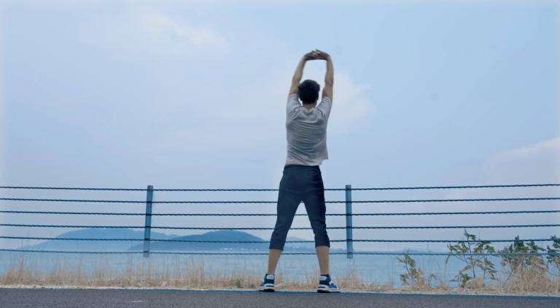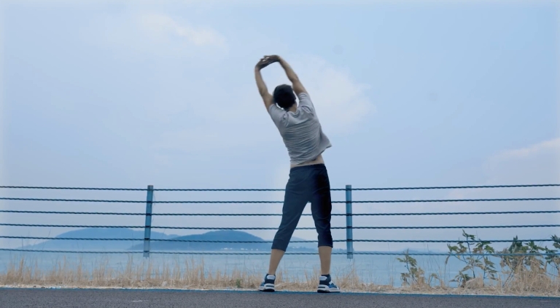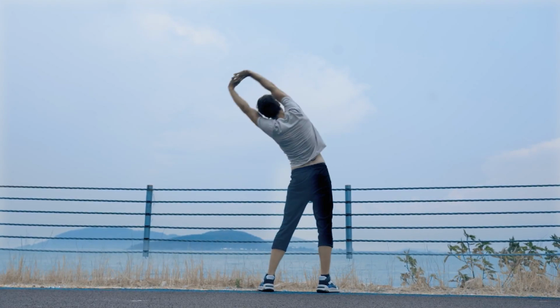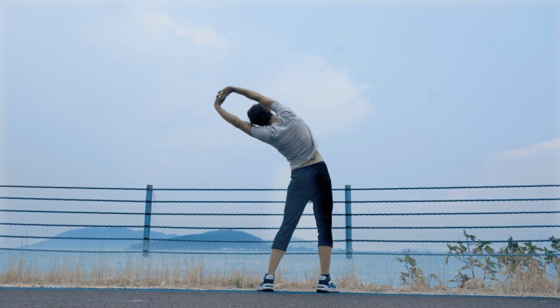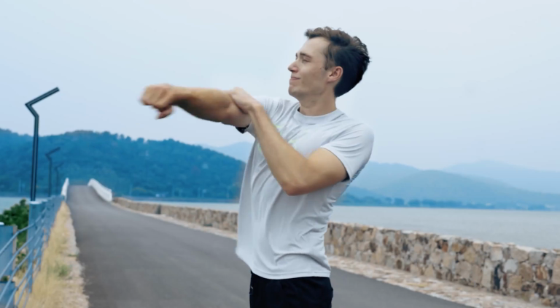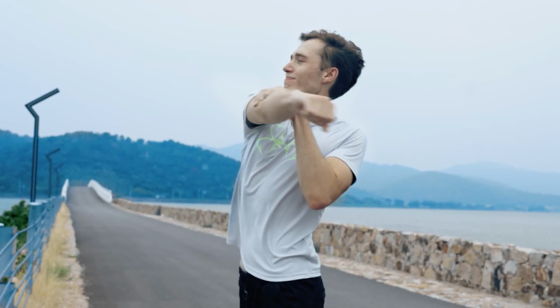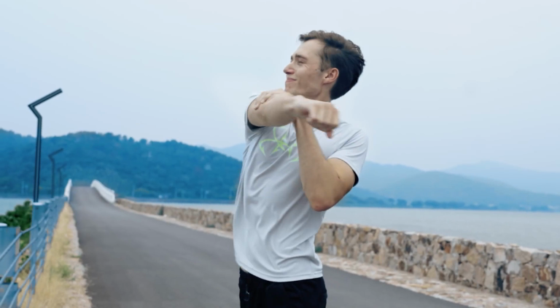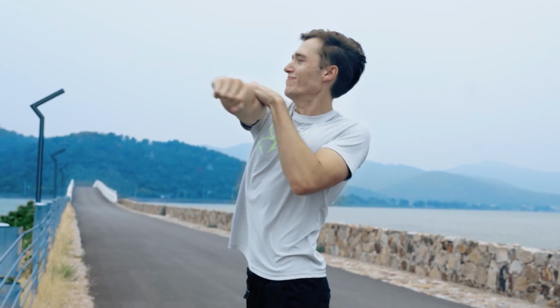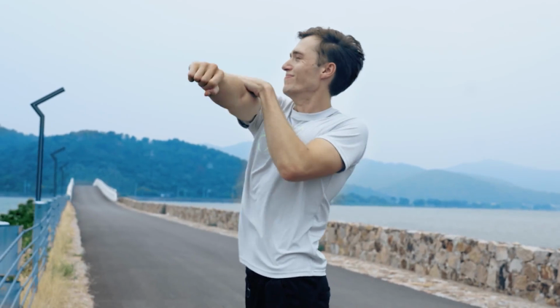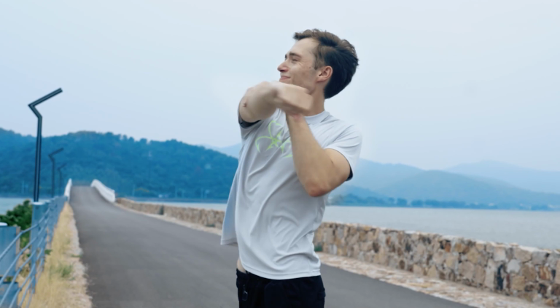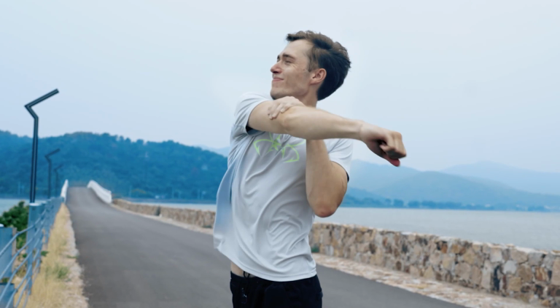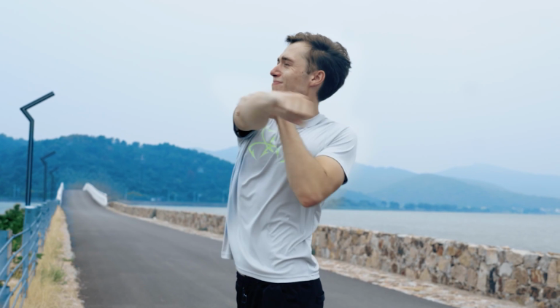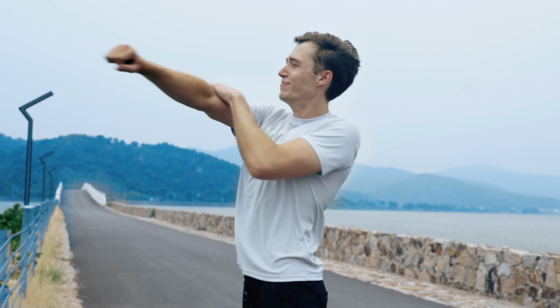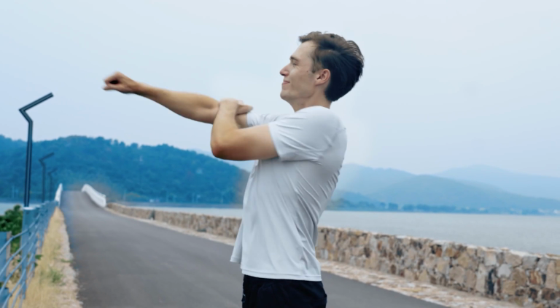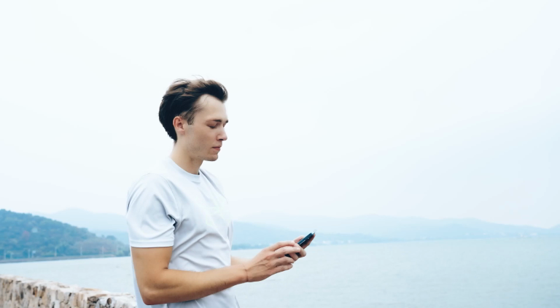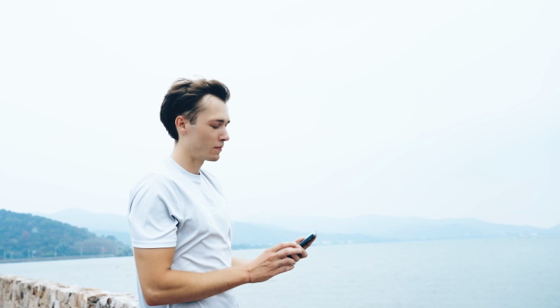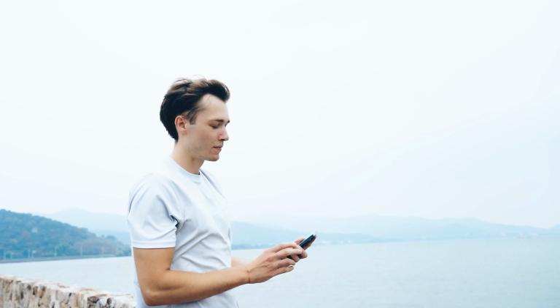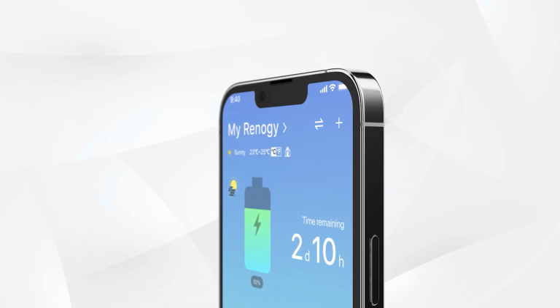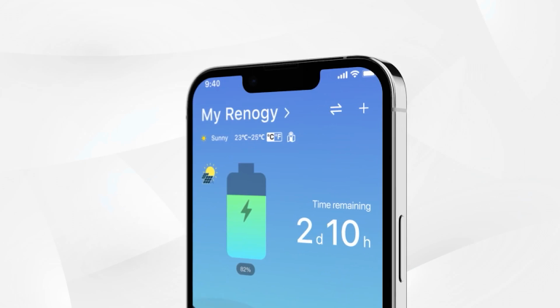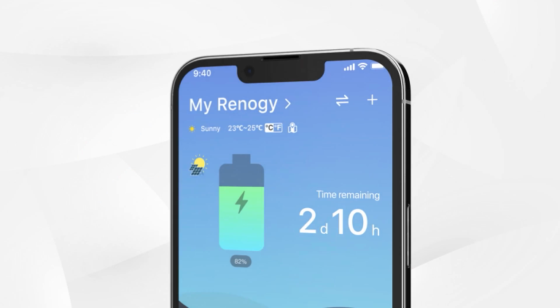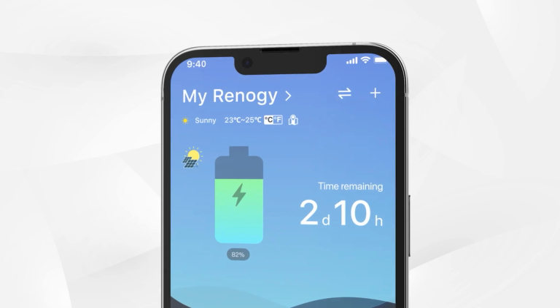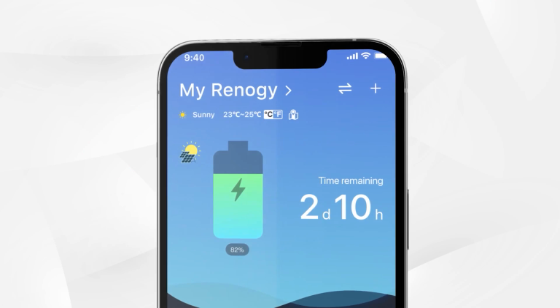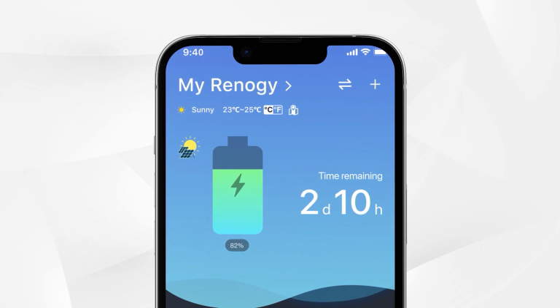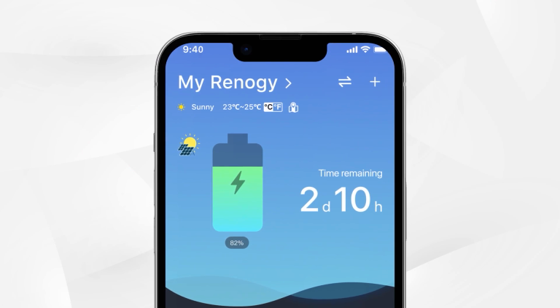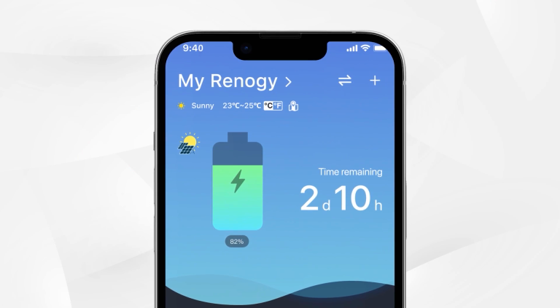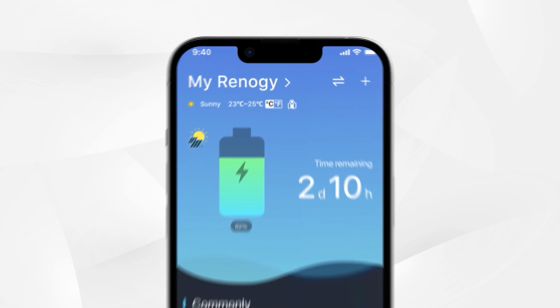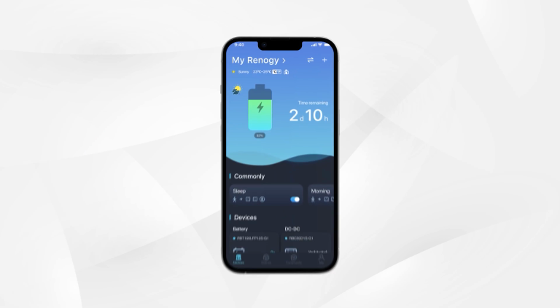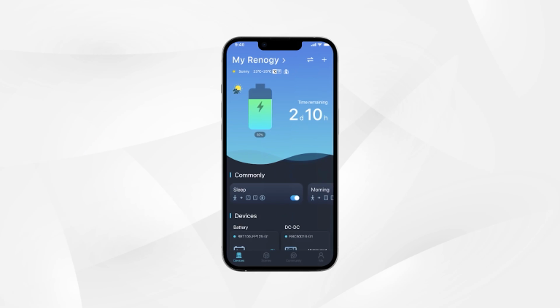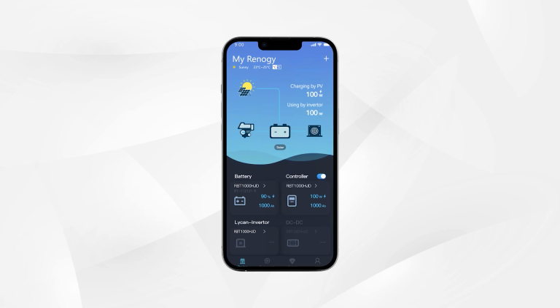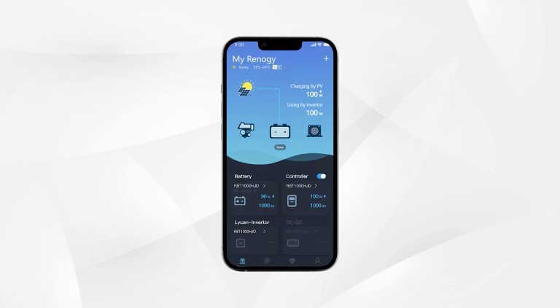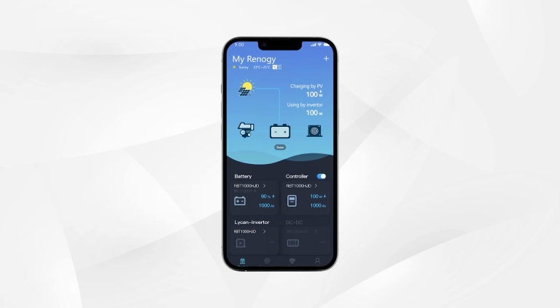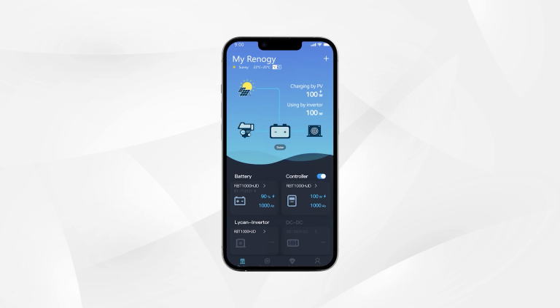Want to know how your energy system is doing or how much juice is left? Just give it a quick check, right at your fingertips.